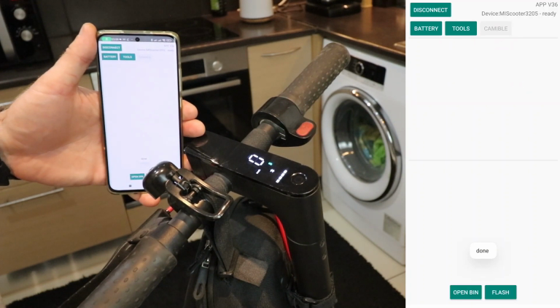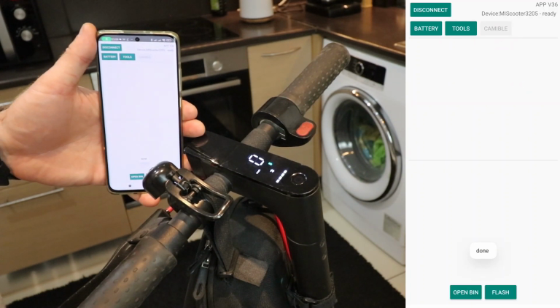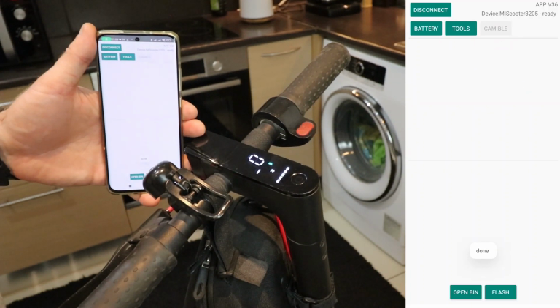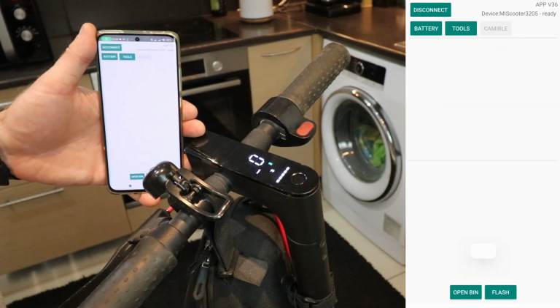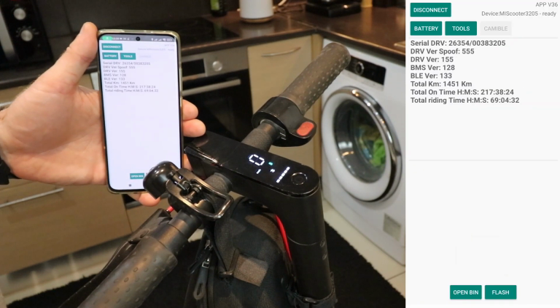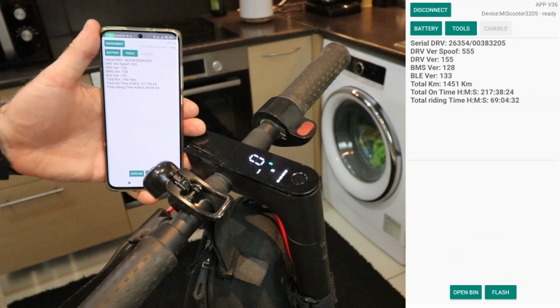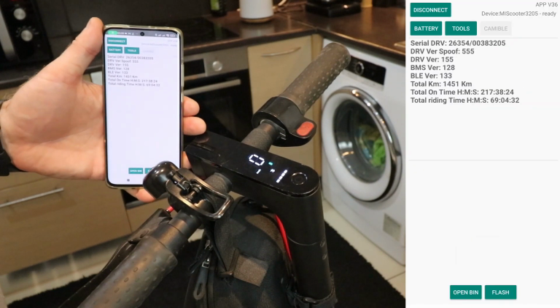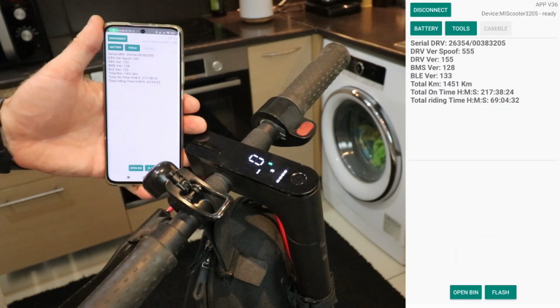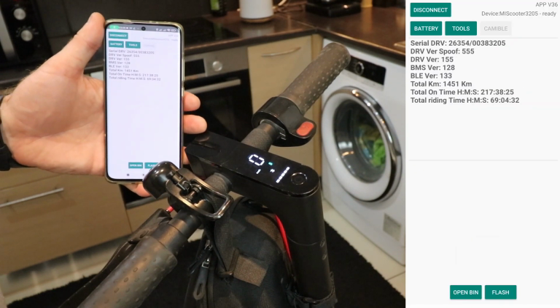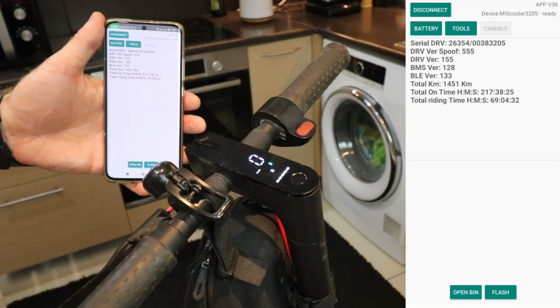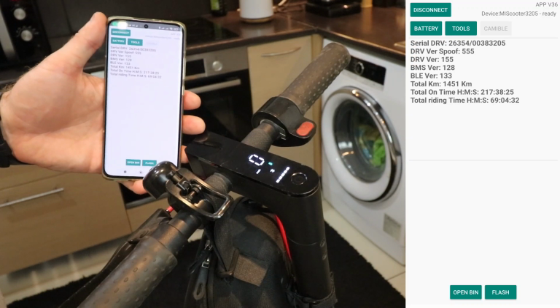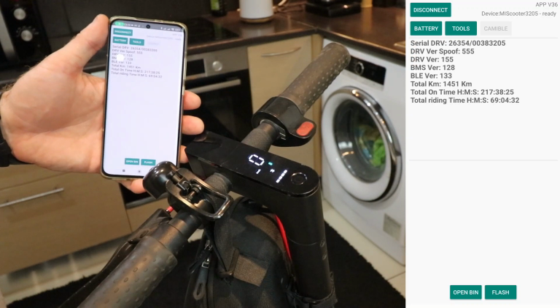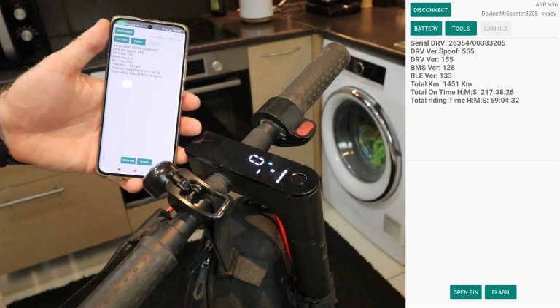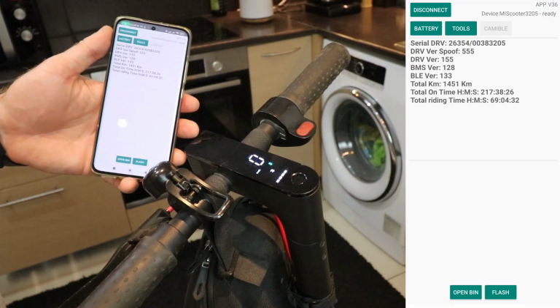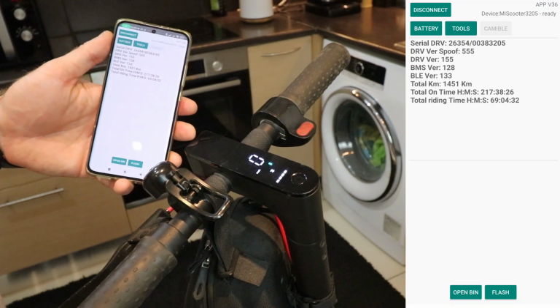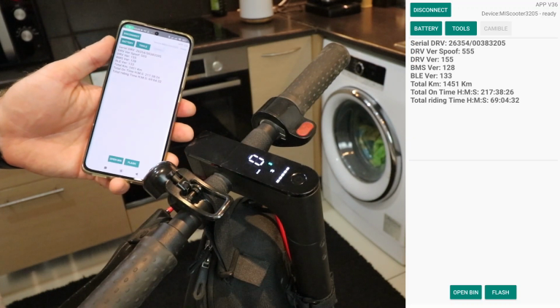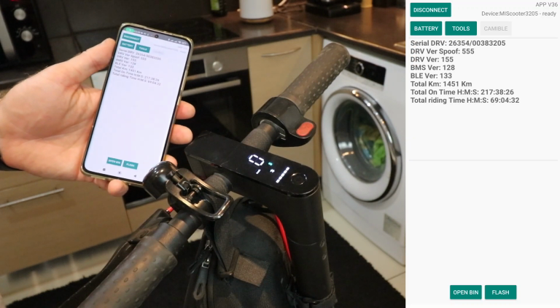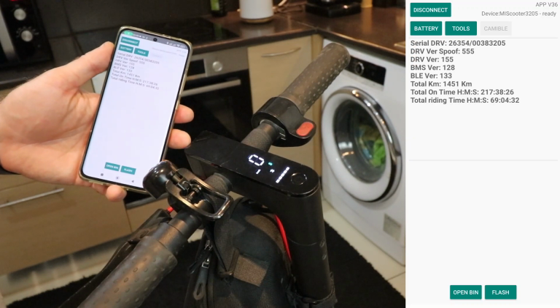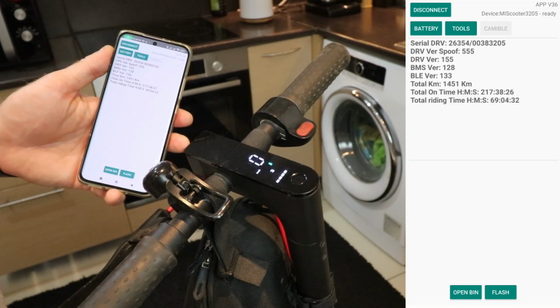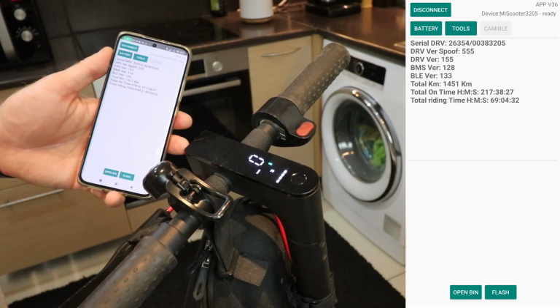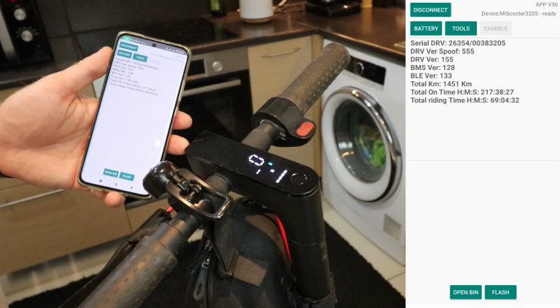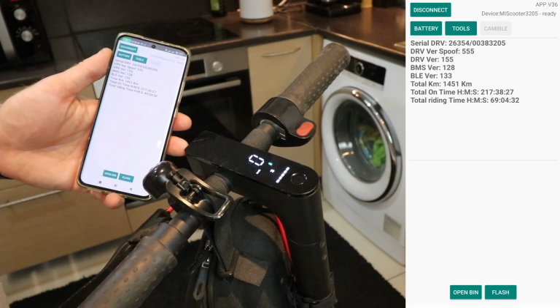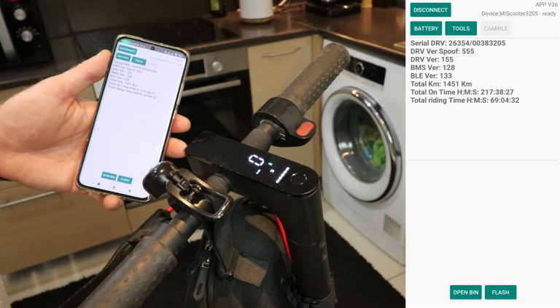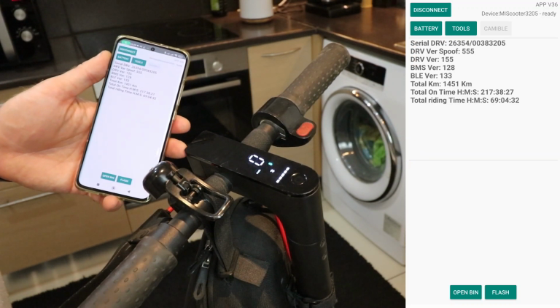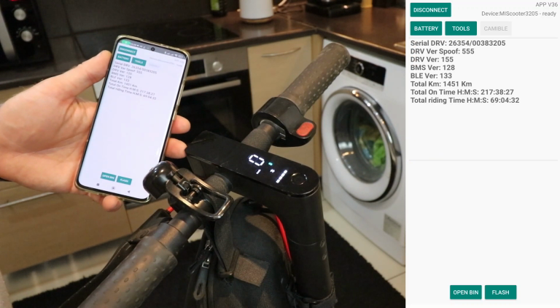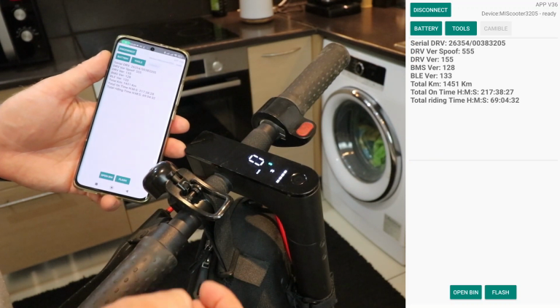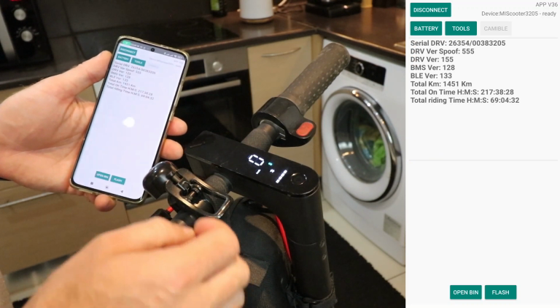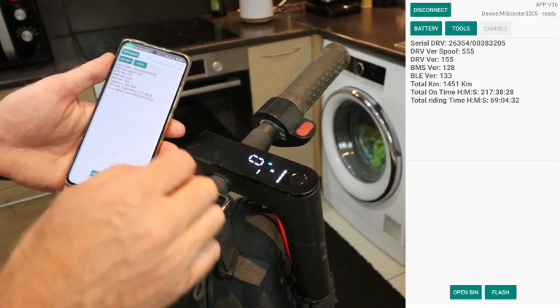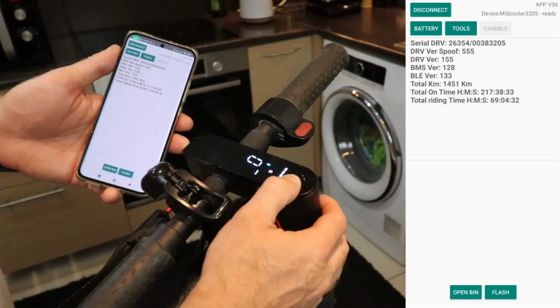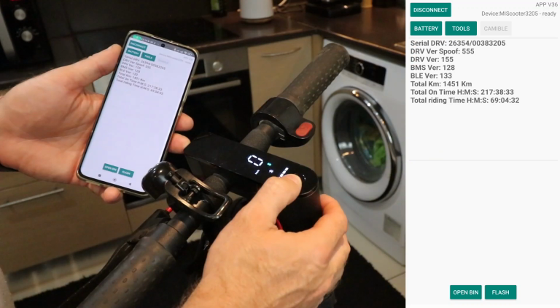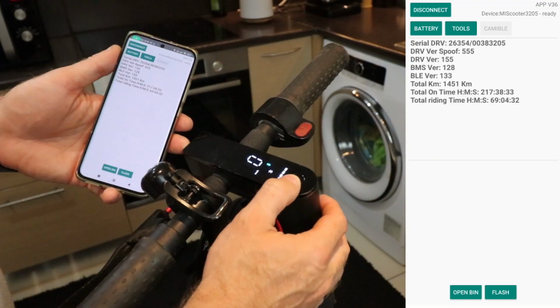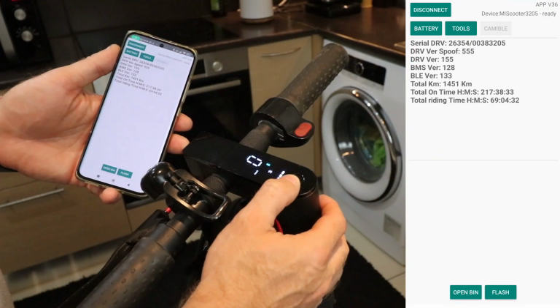Voila! In just two minutes, you've got yourself a souped-up scooter ready to hit the road.